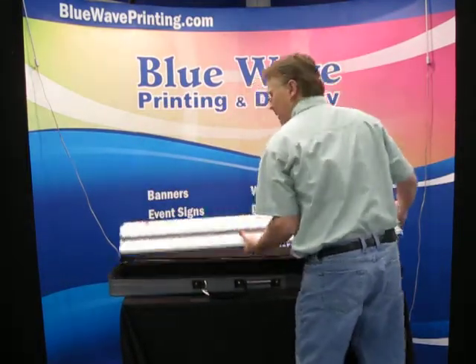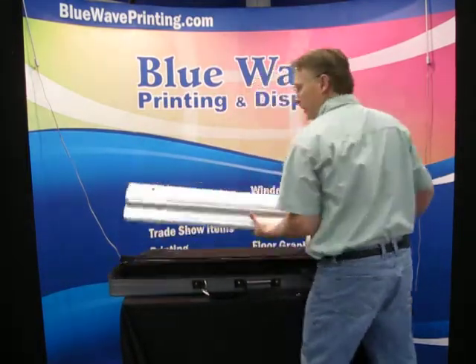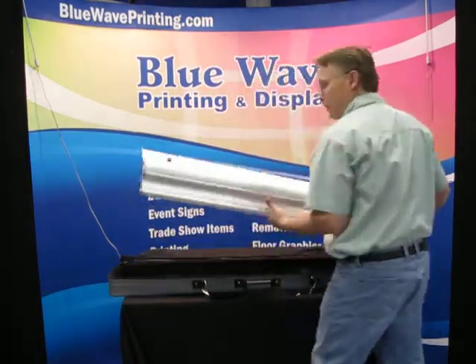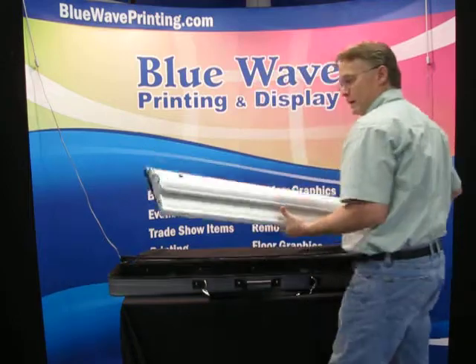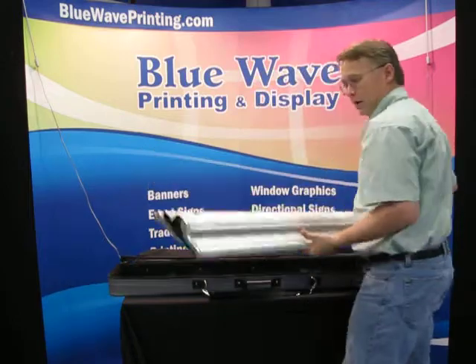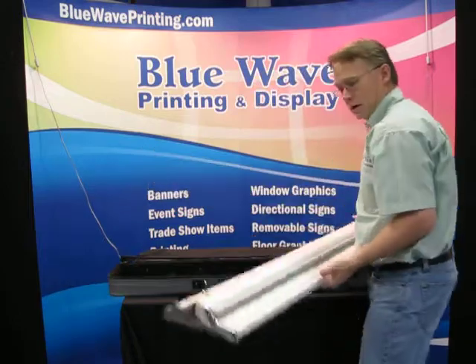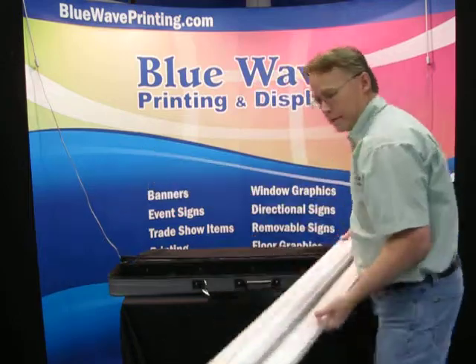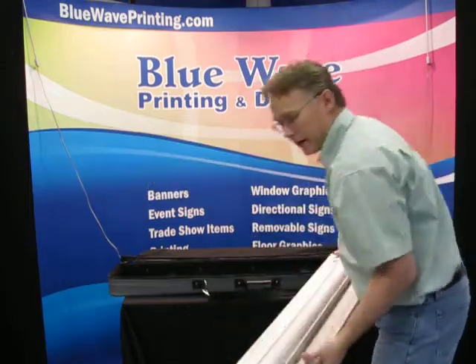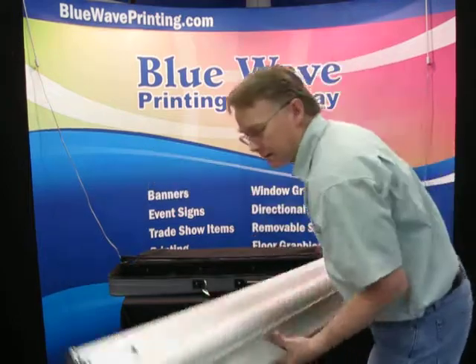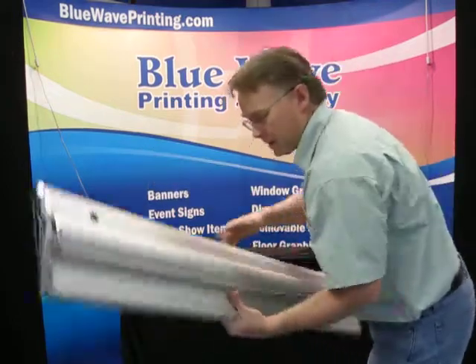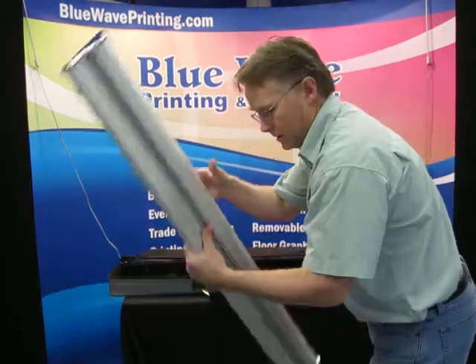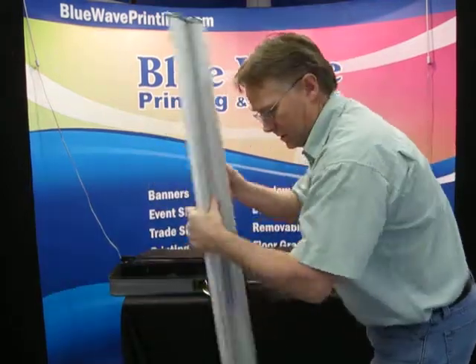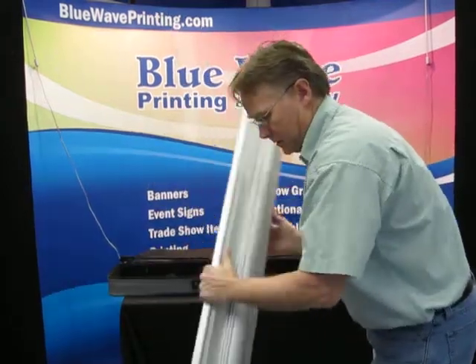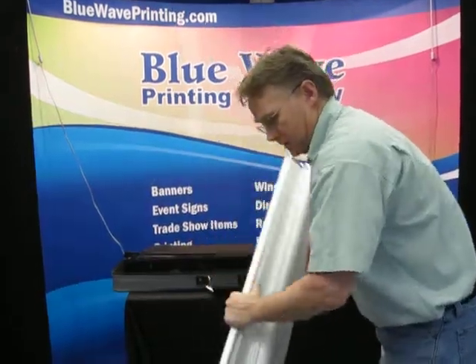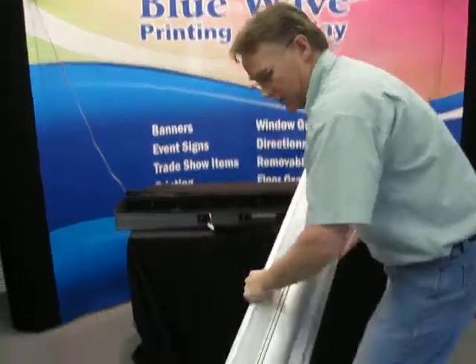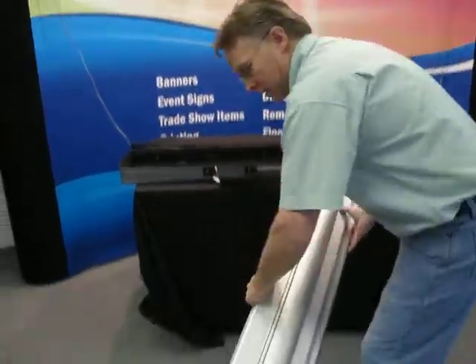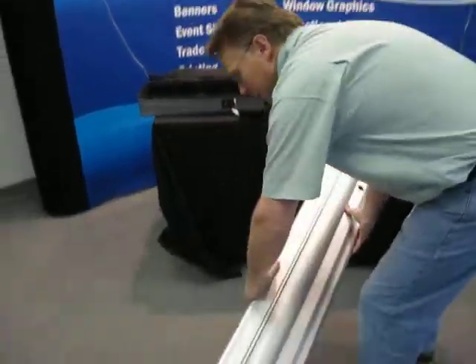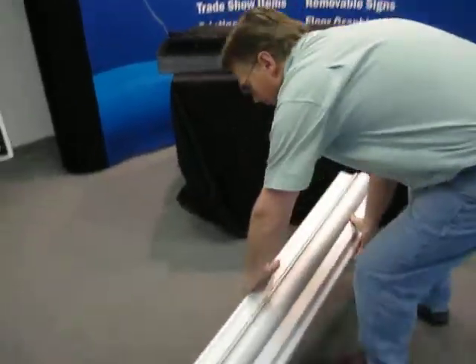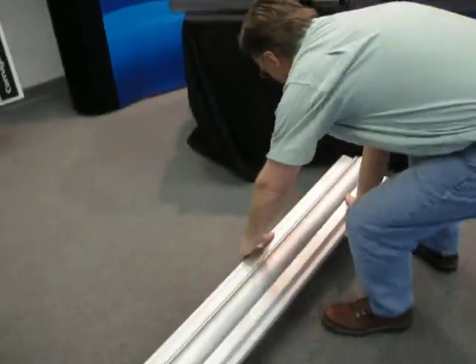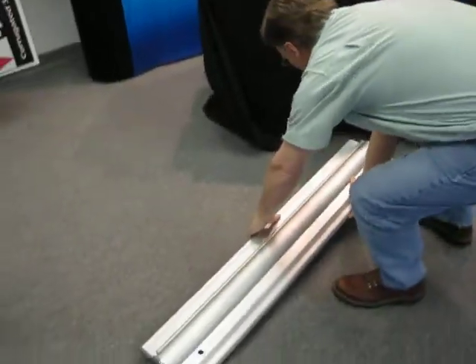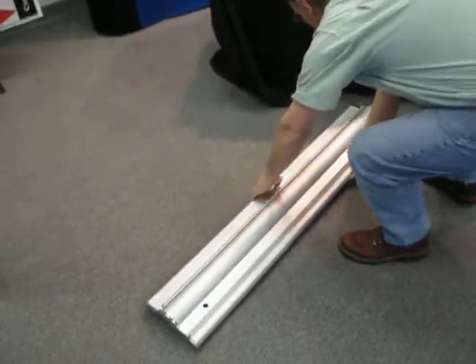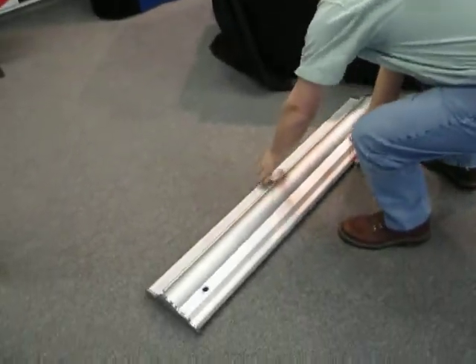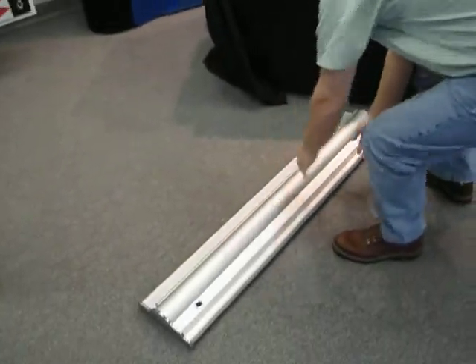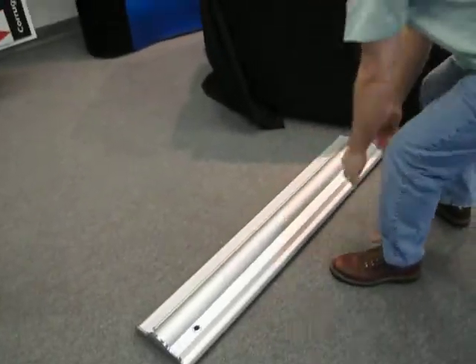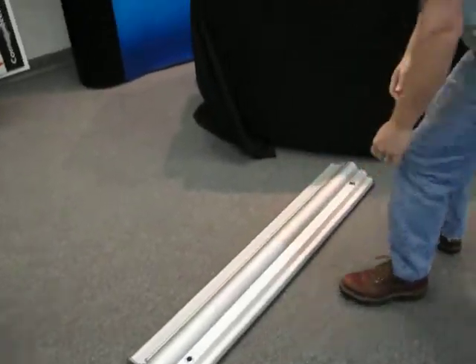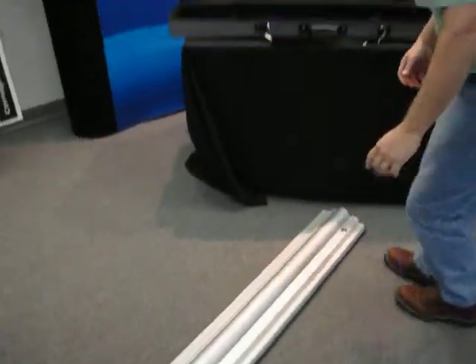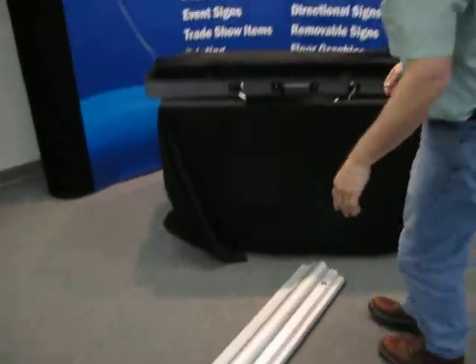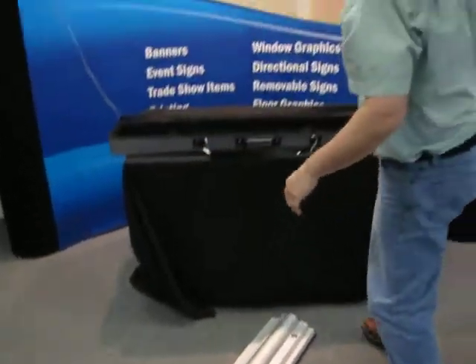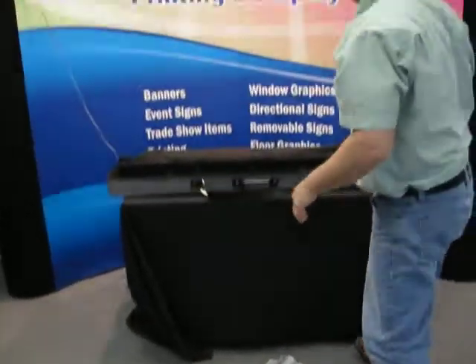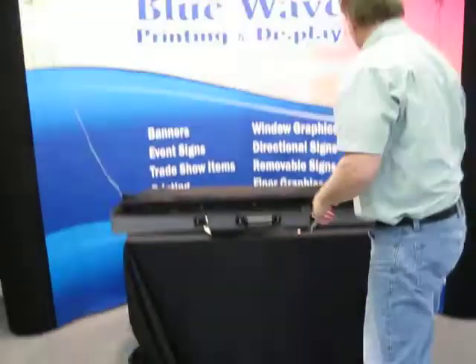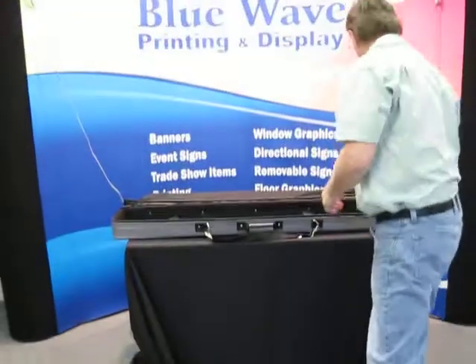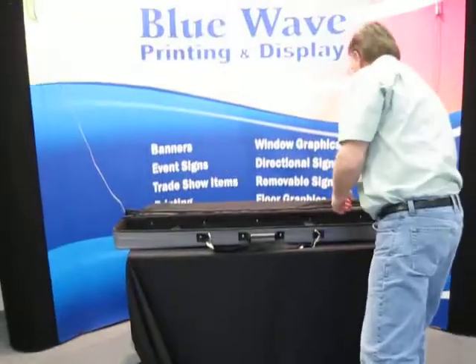Find the banner stand at the bottom and place it on the floor with the holes facing you.